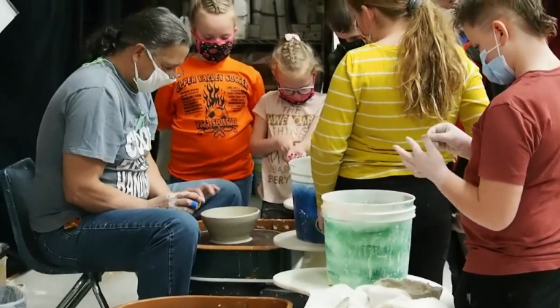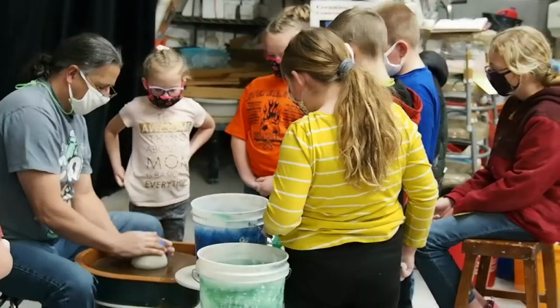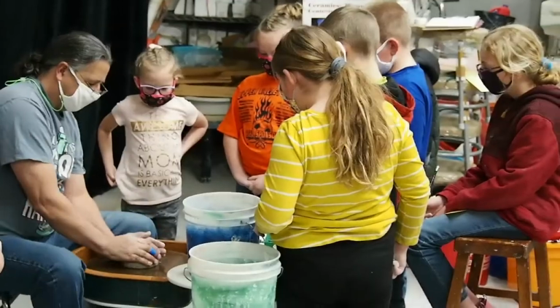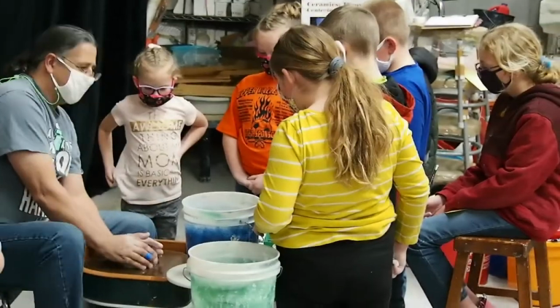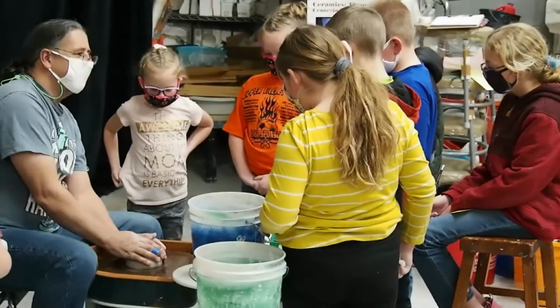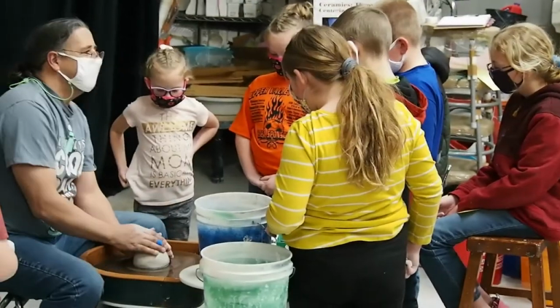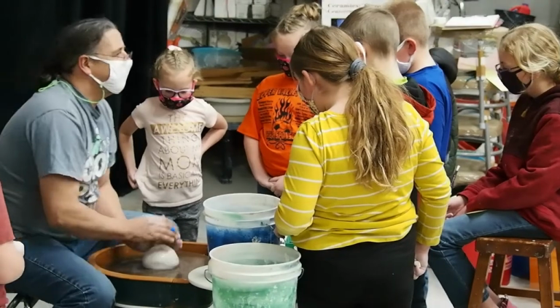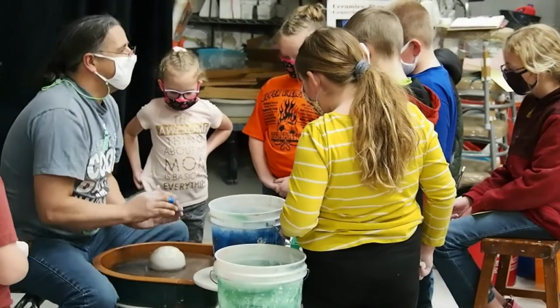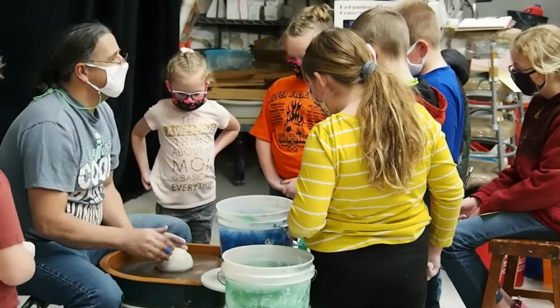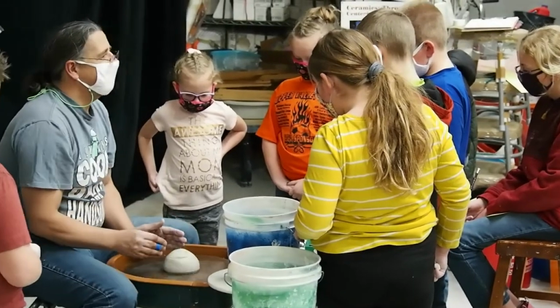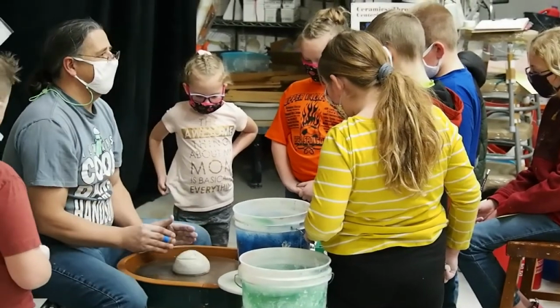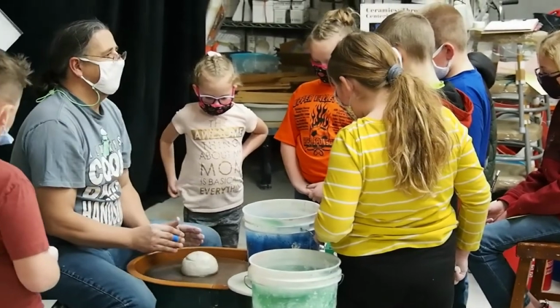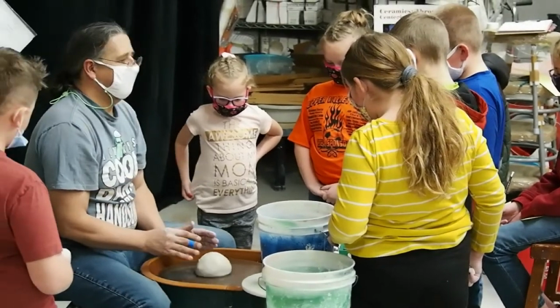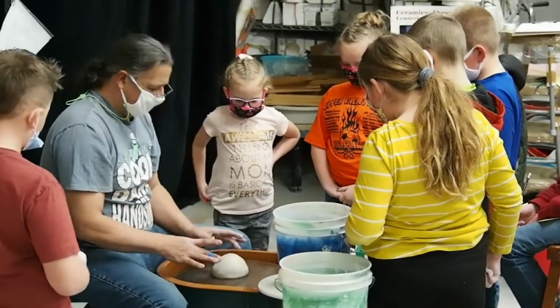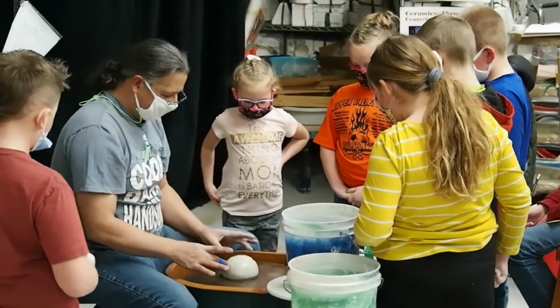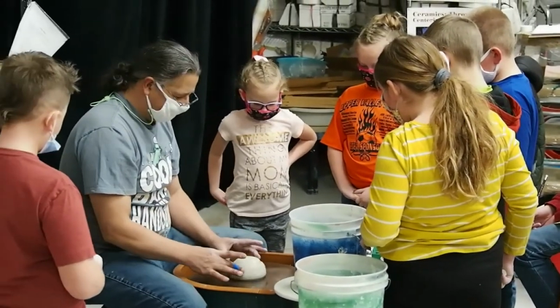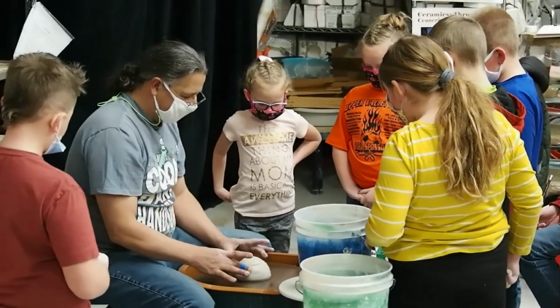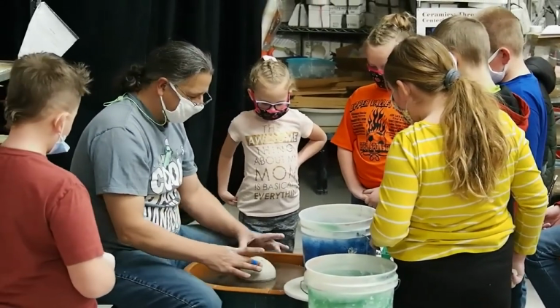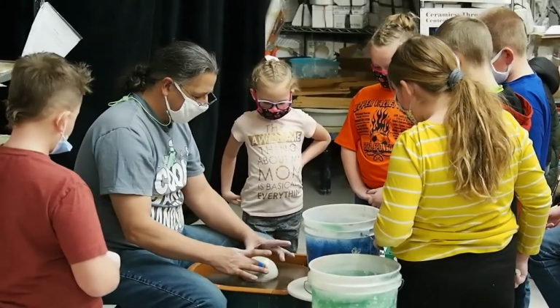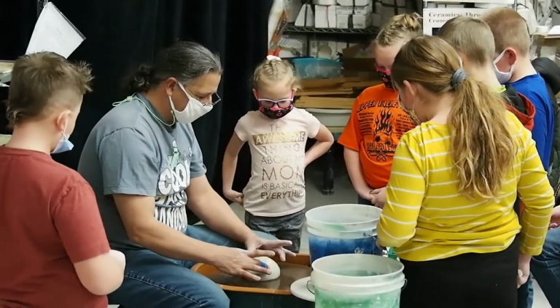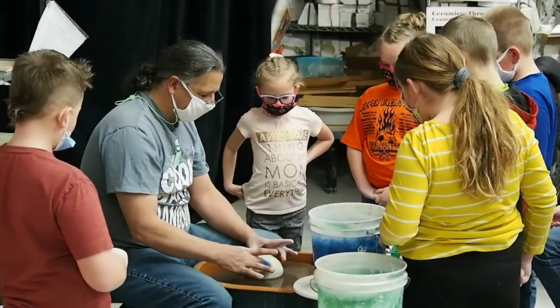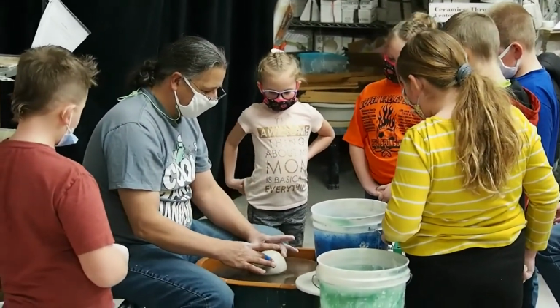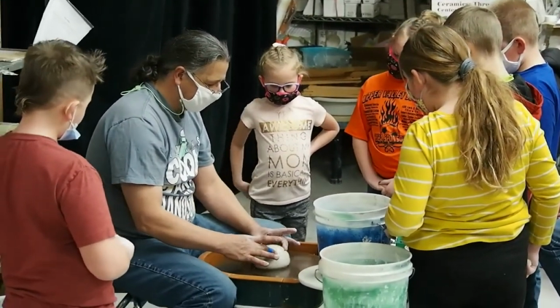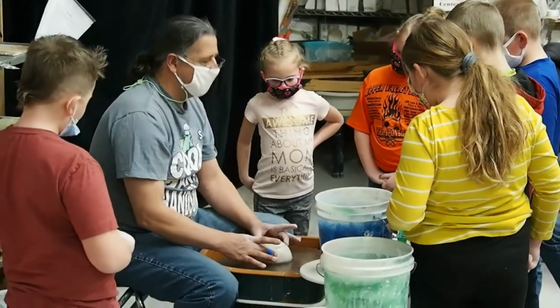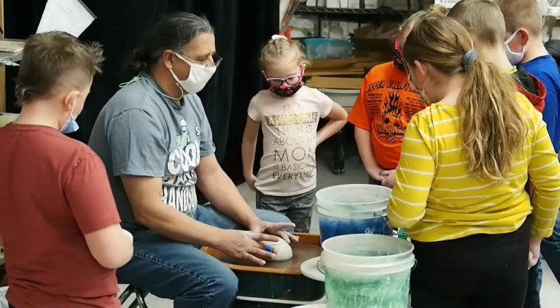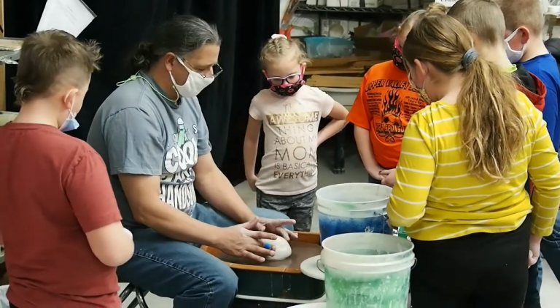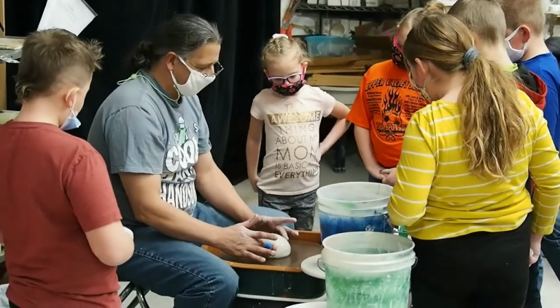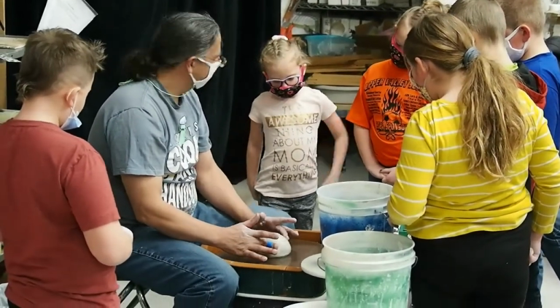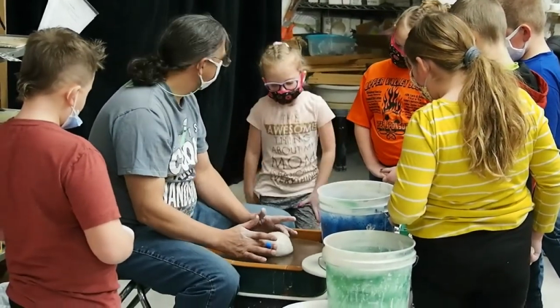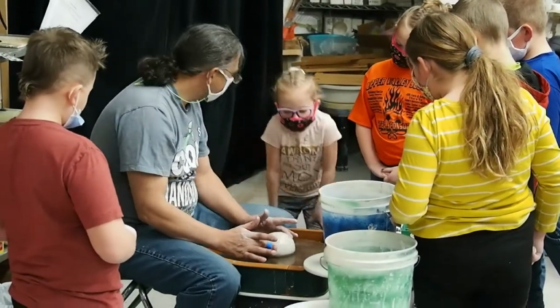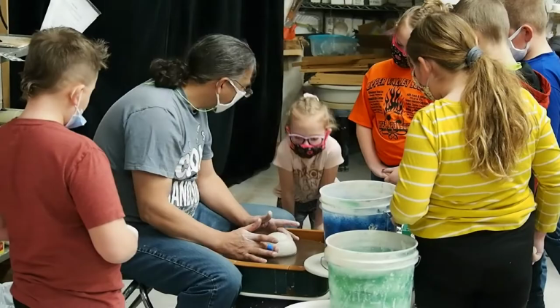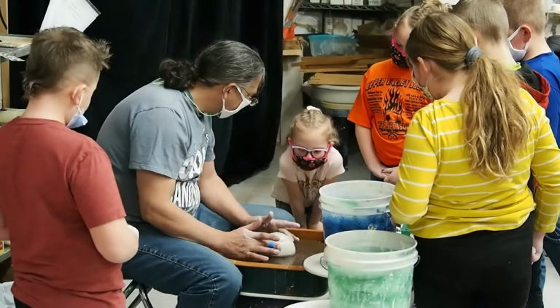The first thing we do is we have to center the clay. That means to make sure that the clay is not wobbly. It's still wobbly.